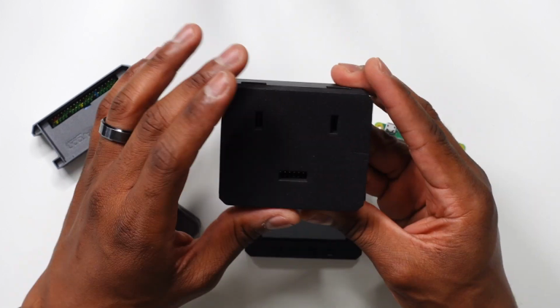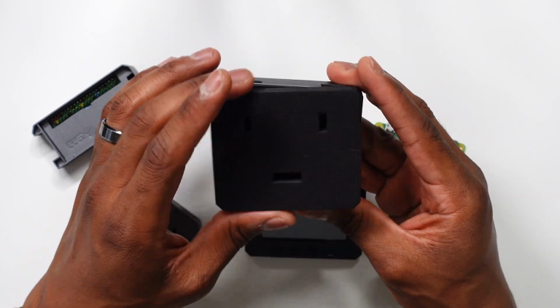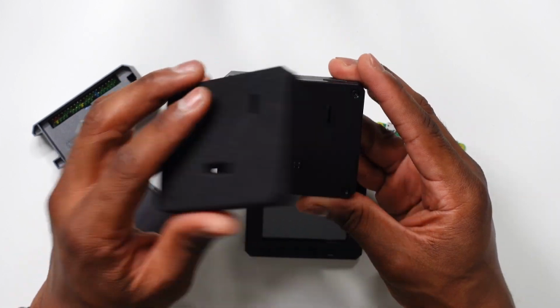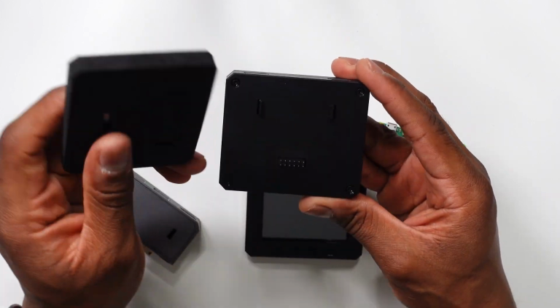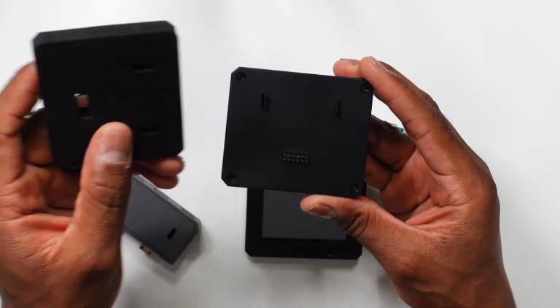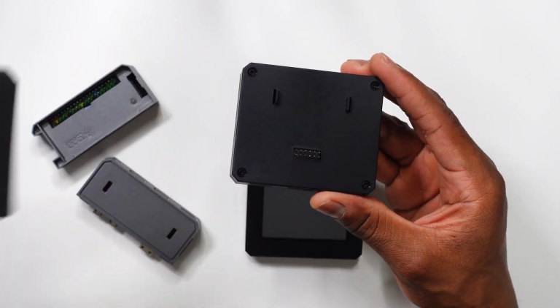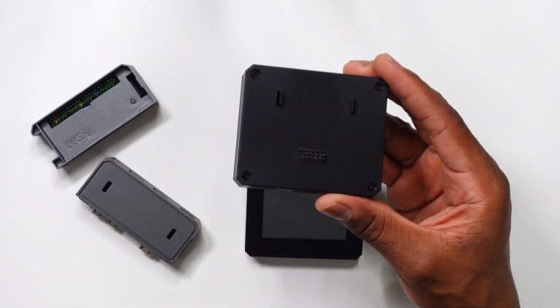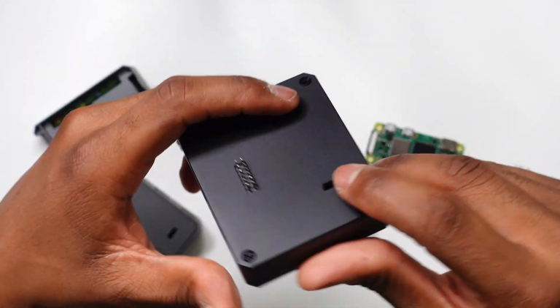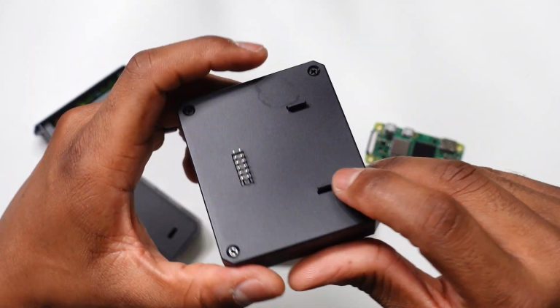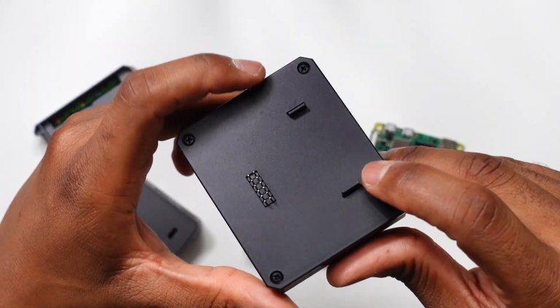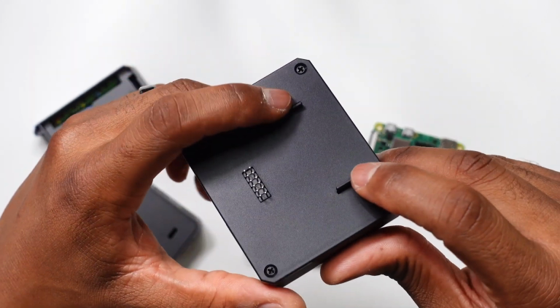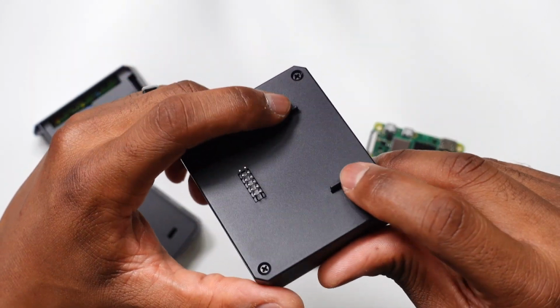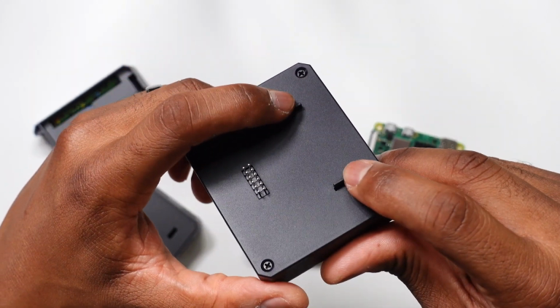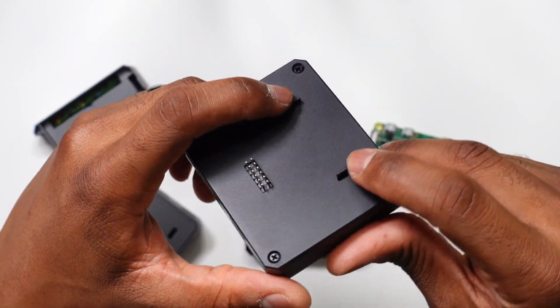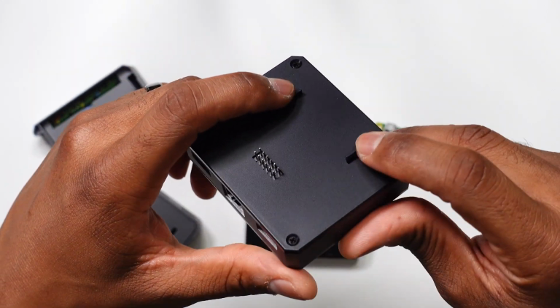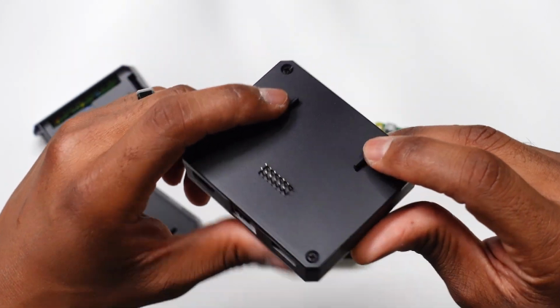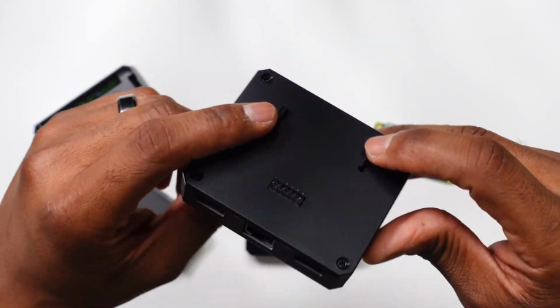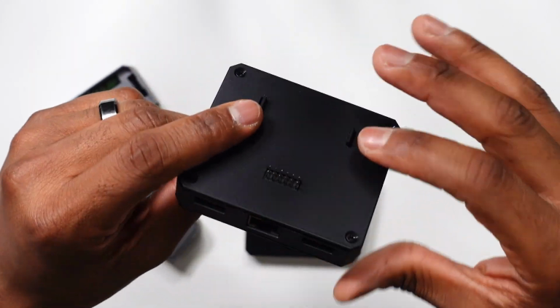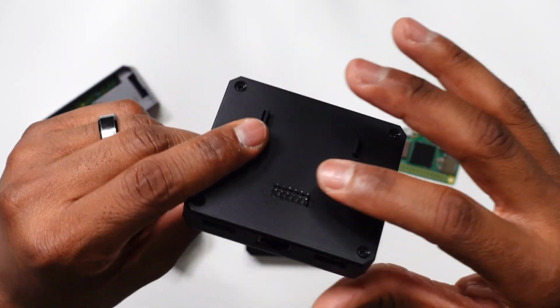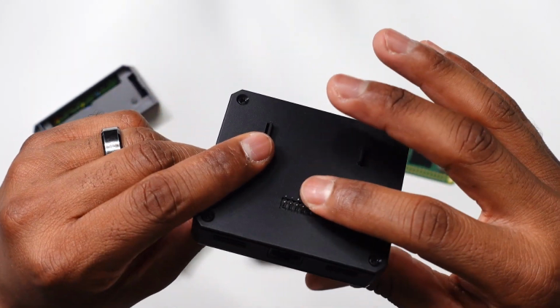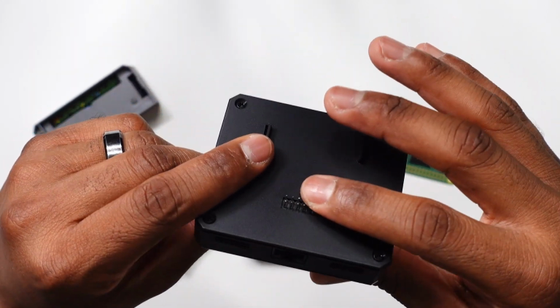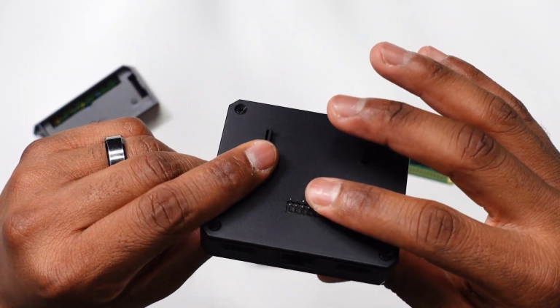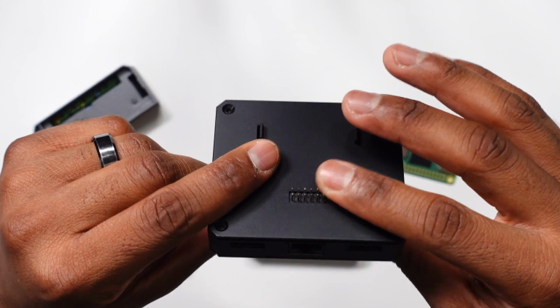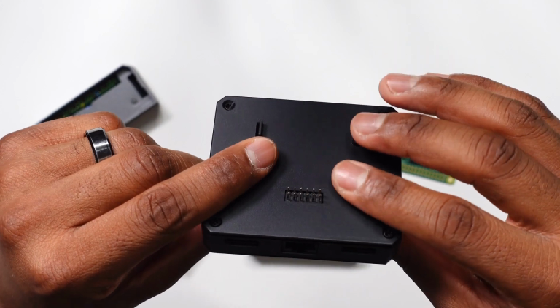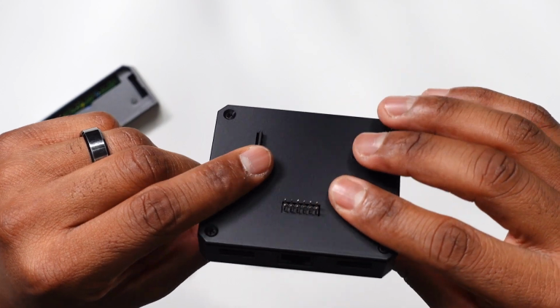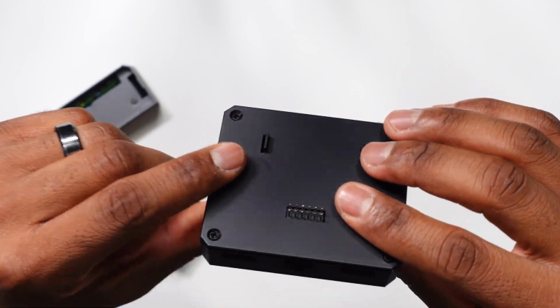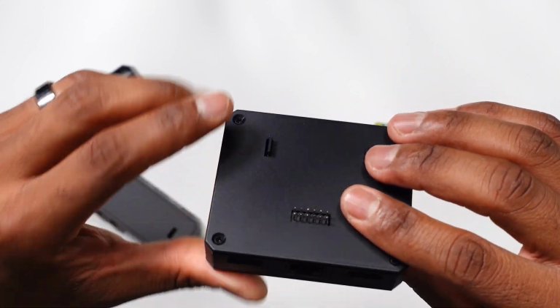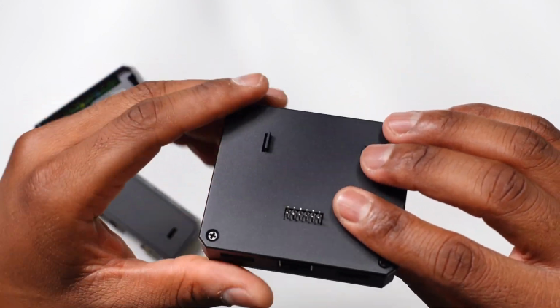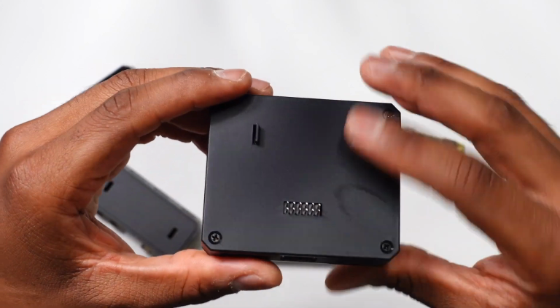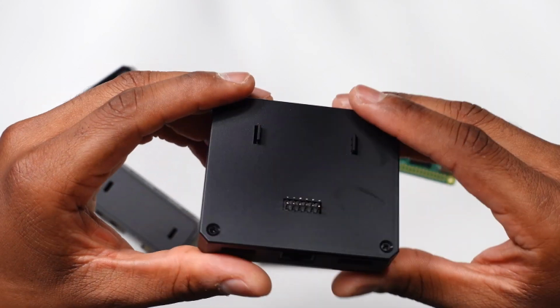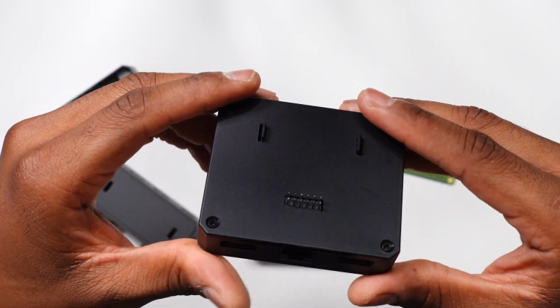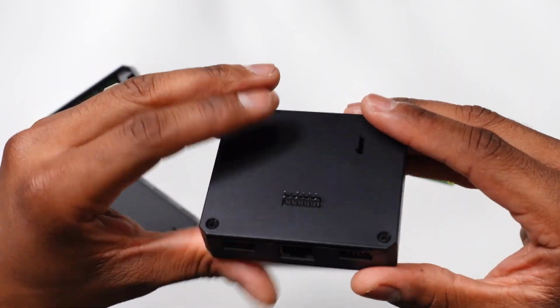There's foam protection on top. You have some snap-fit alignment pins and contact pins for the pod system.